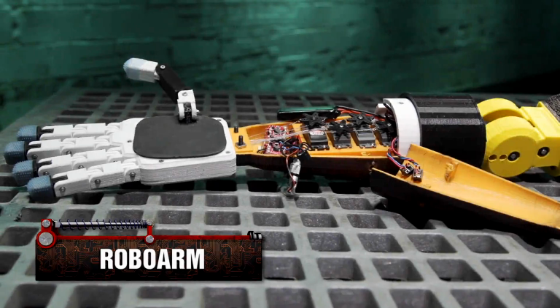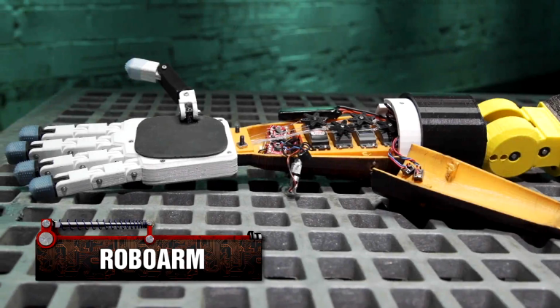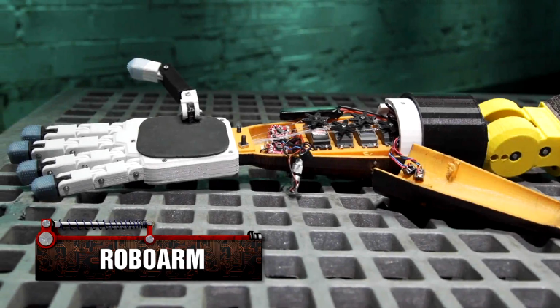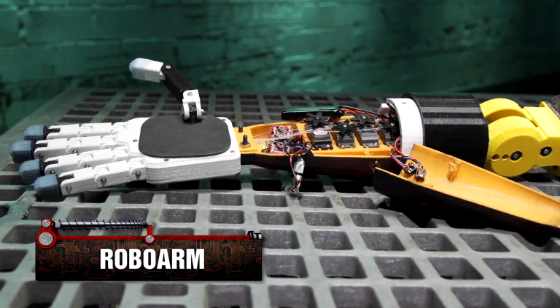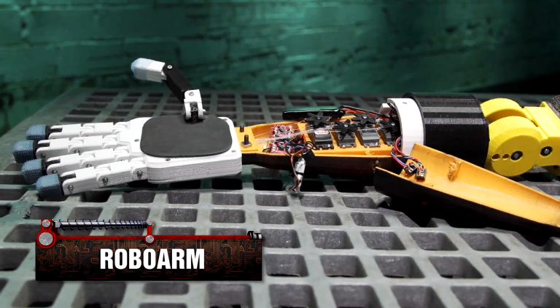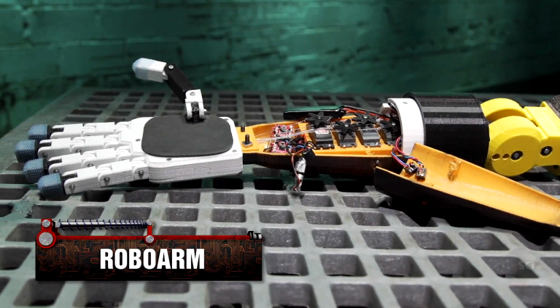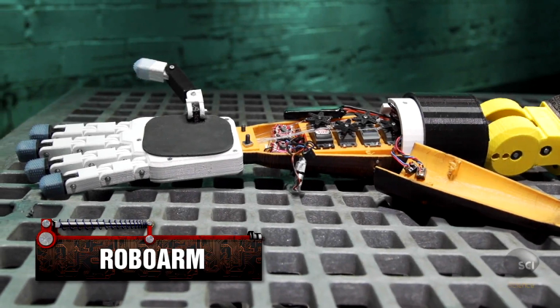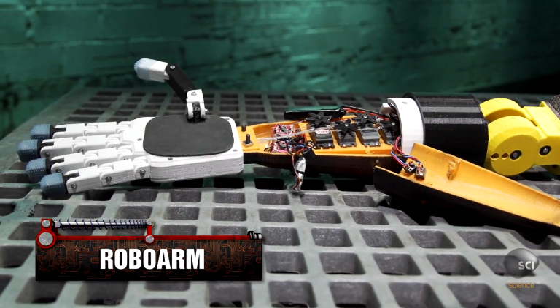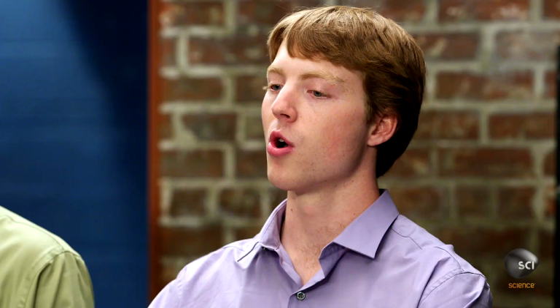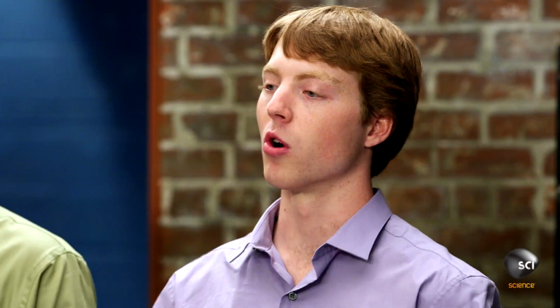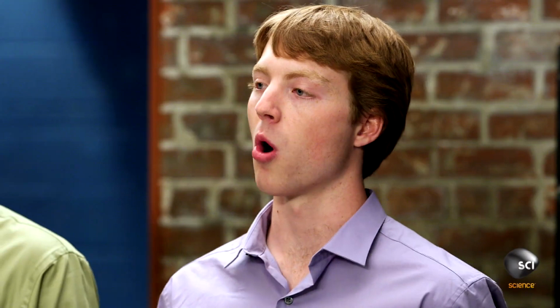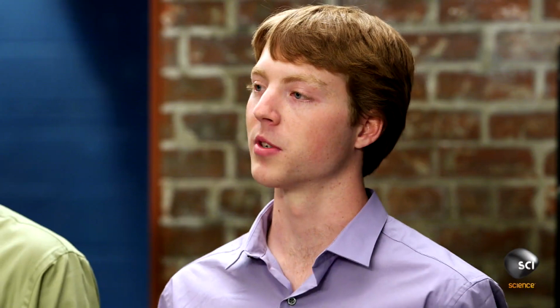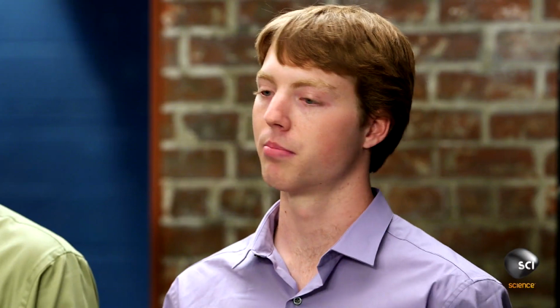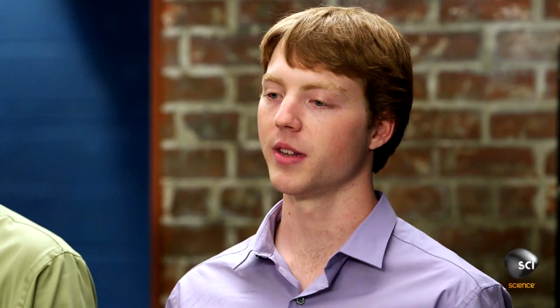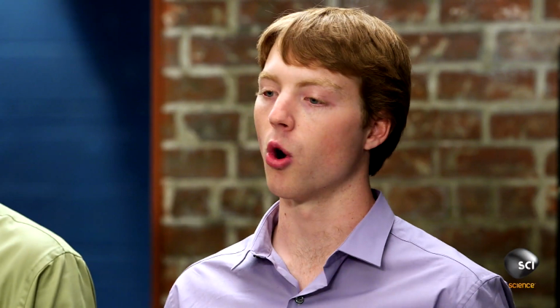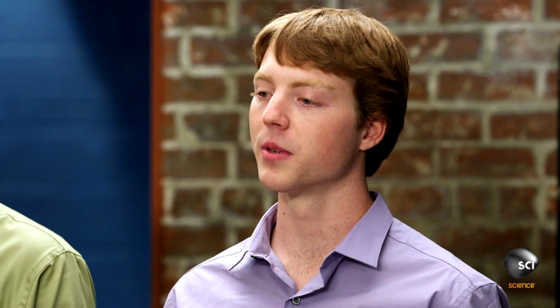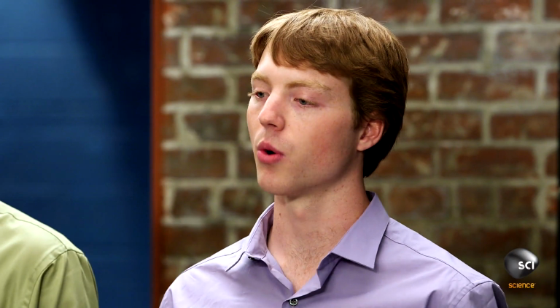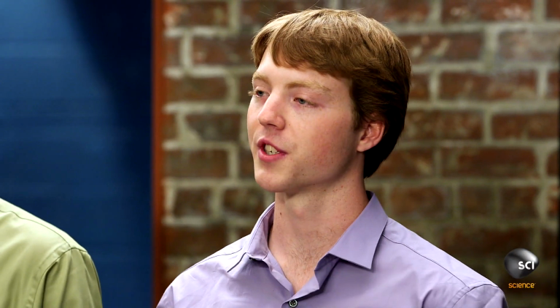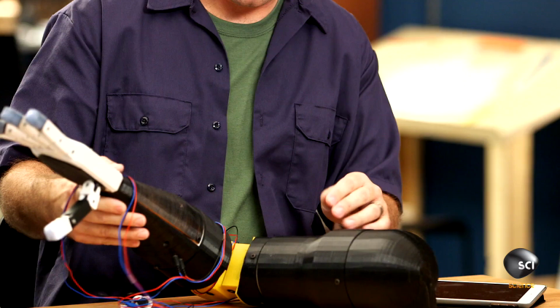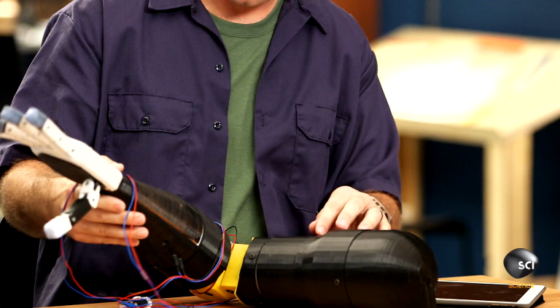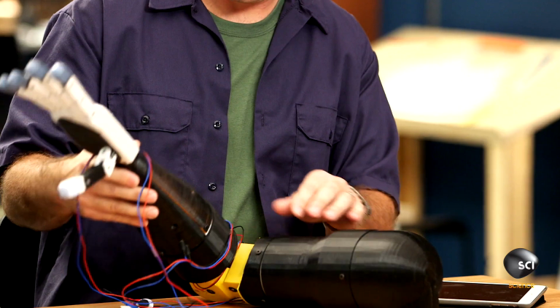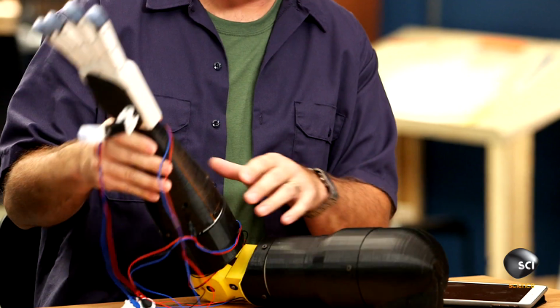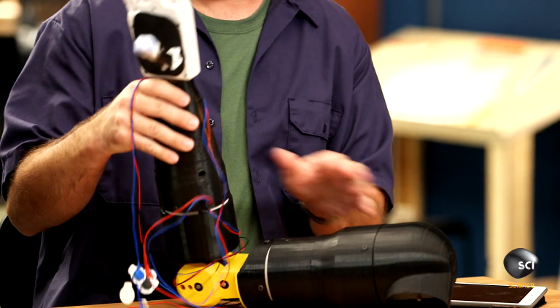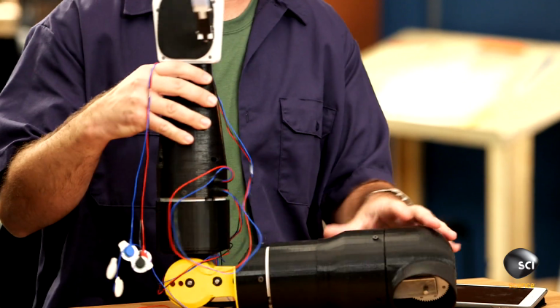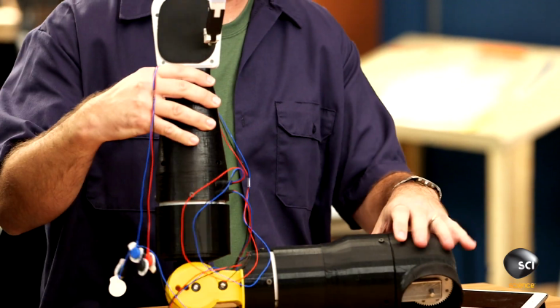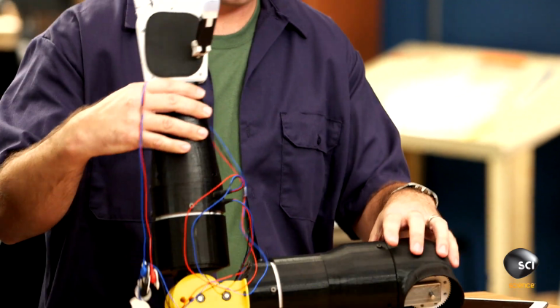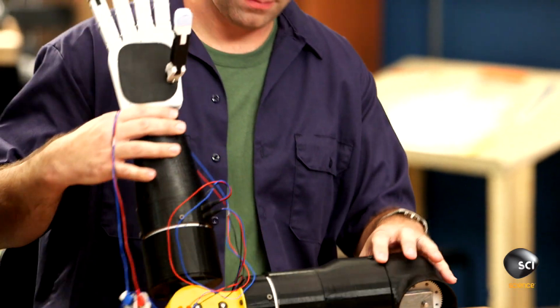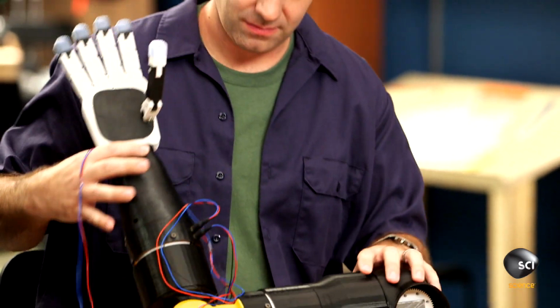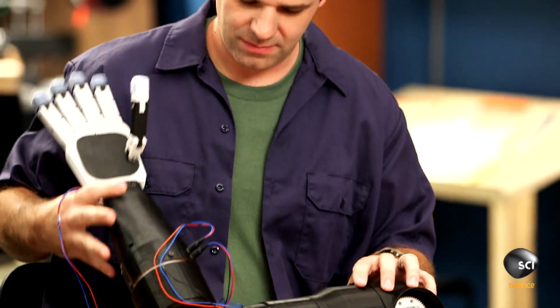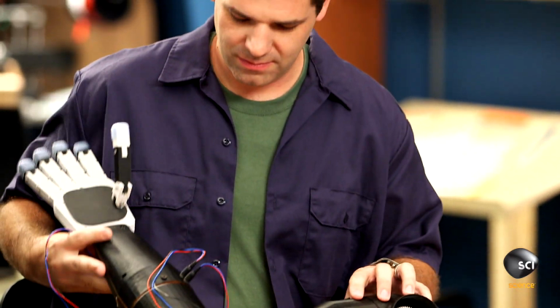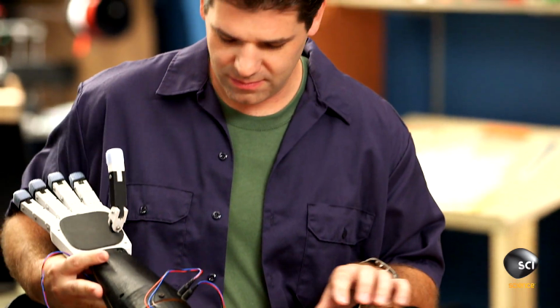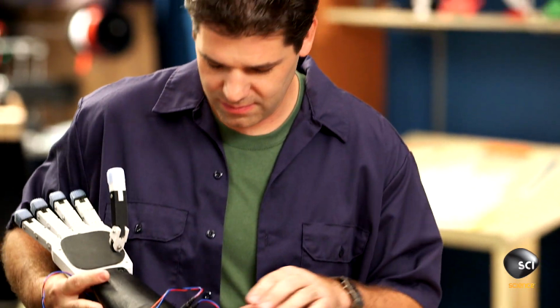I'm proud to introduce the RoboArm. RoboArm is a completely open source, 3D printable robotic arm that weighs under 10 pounds.